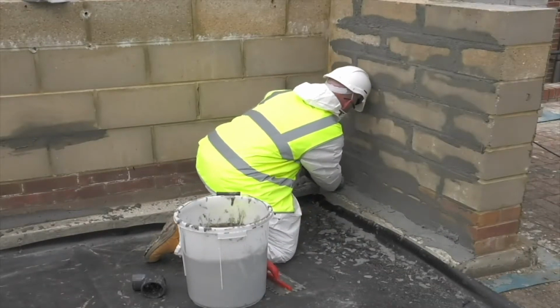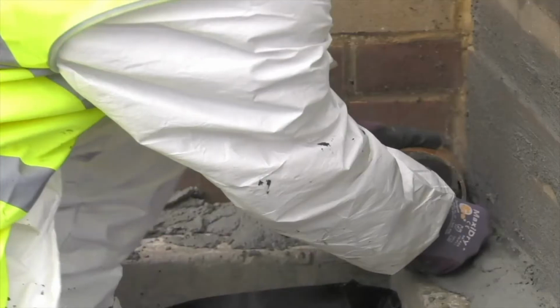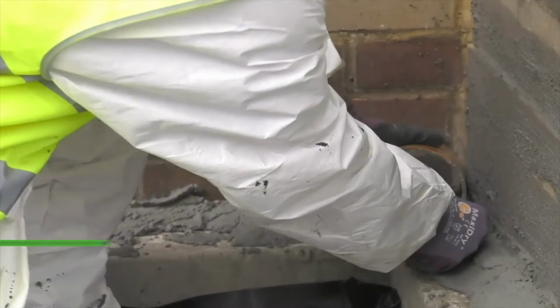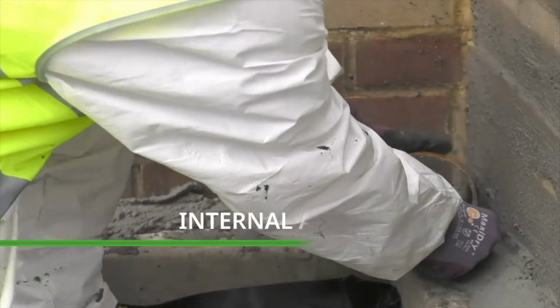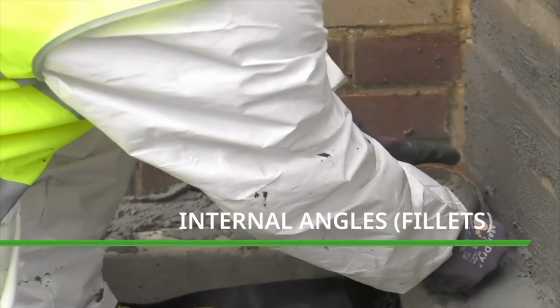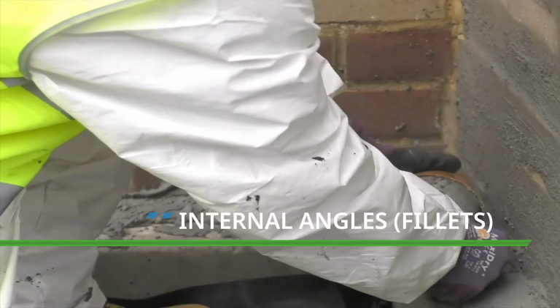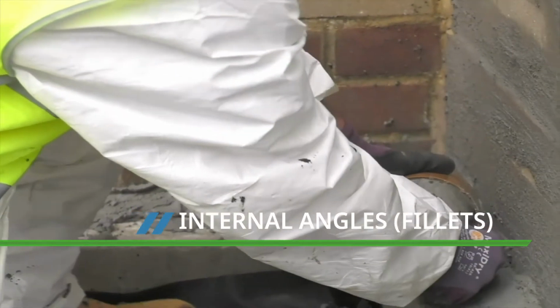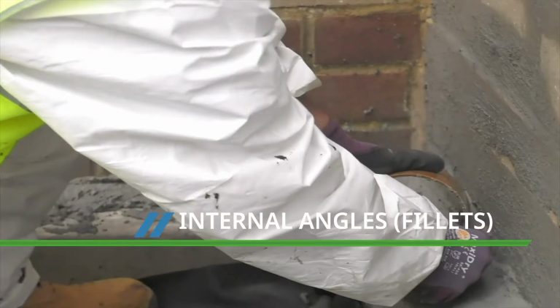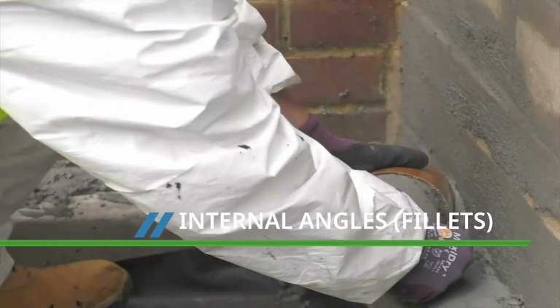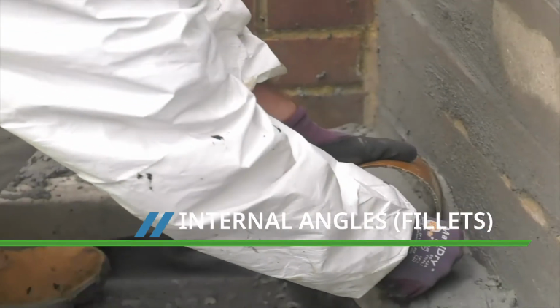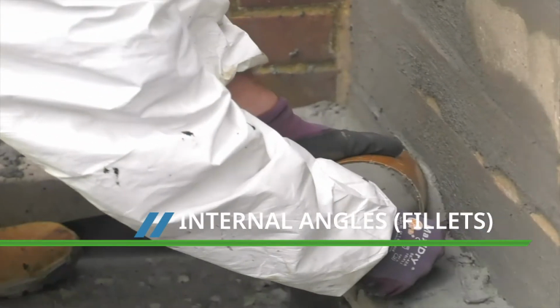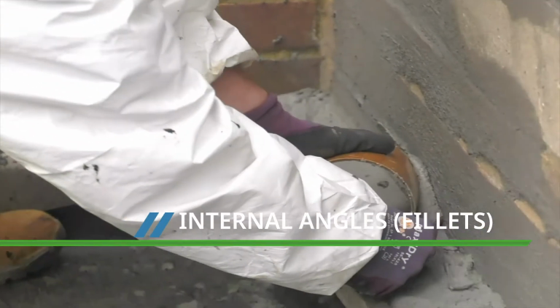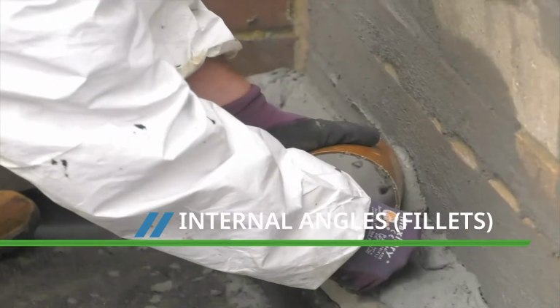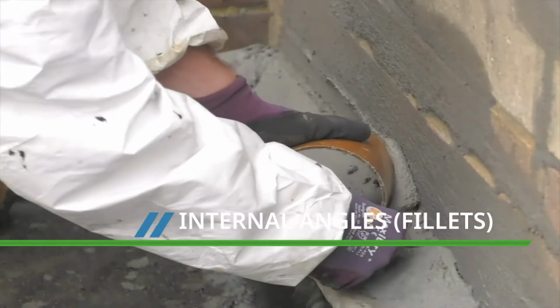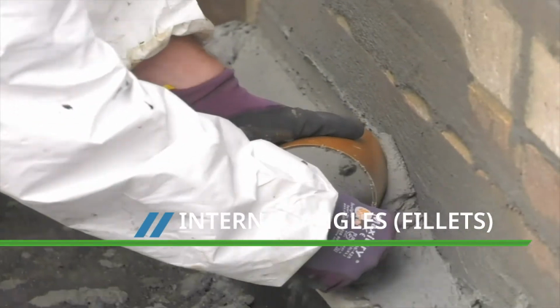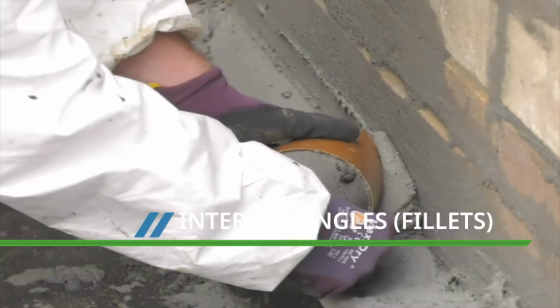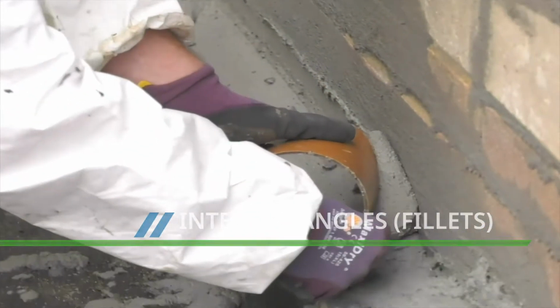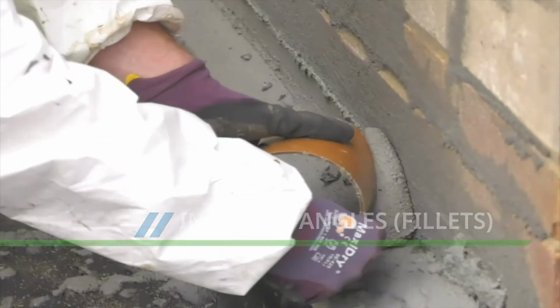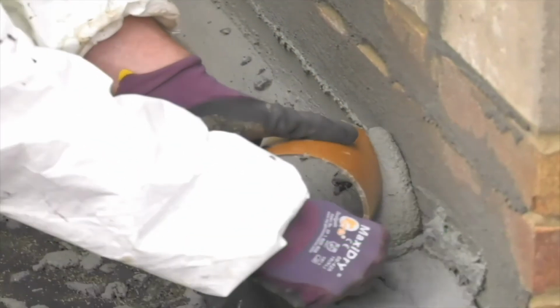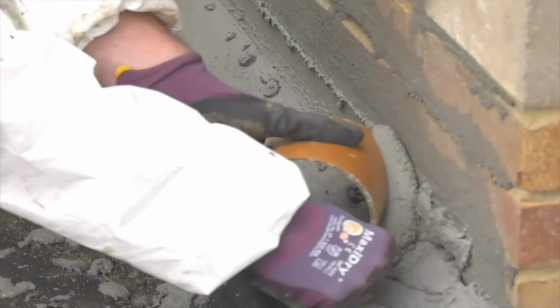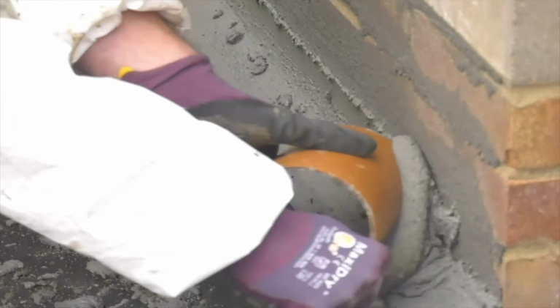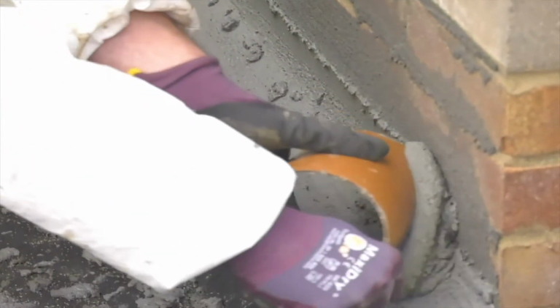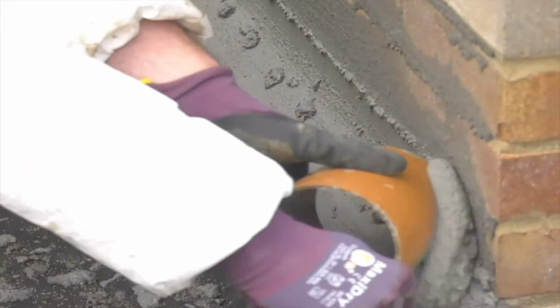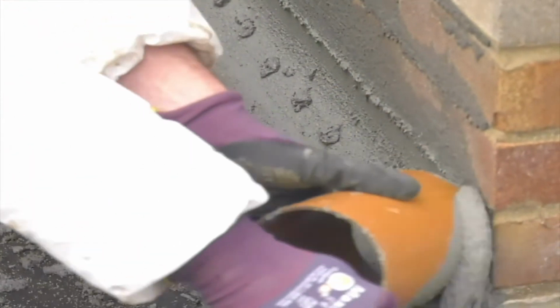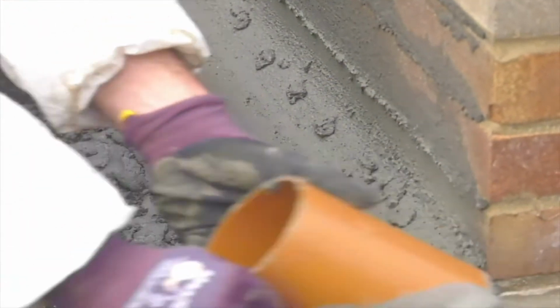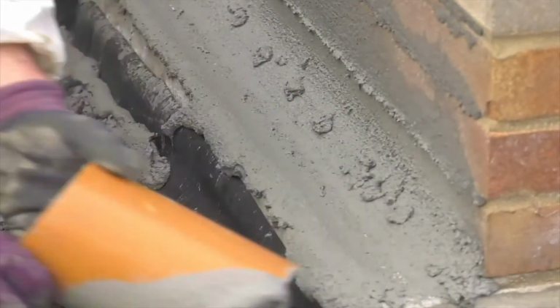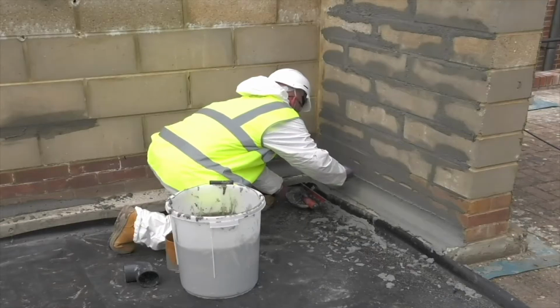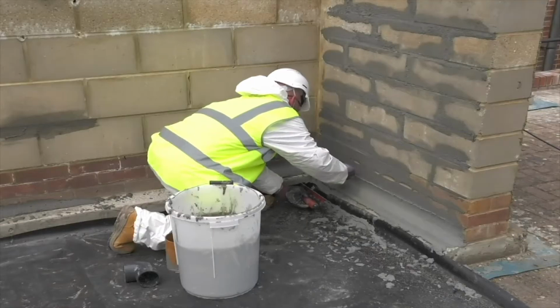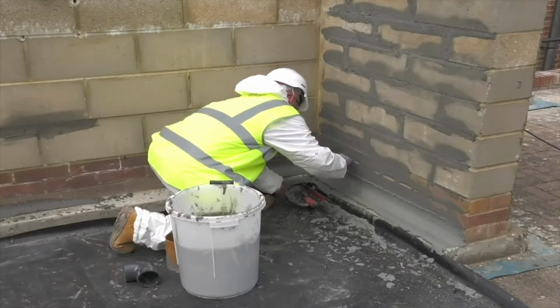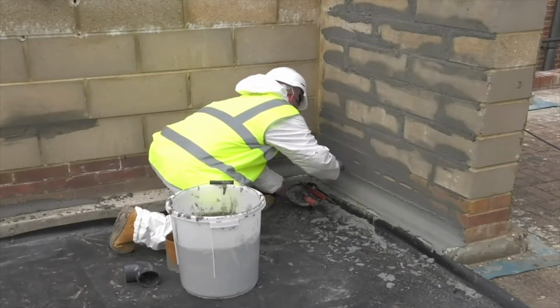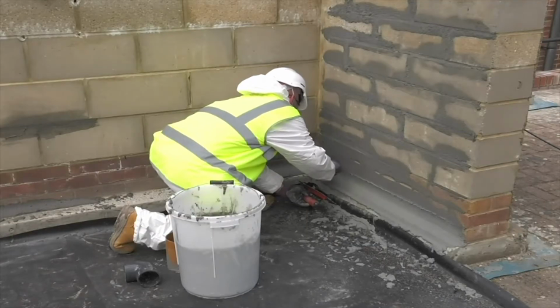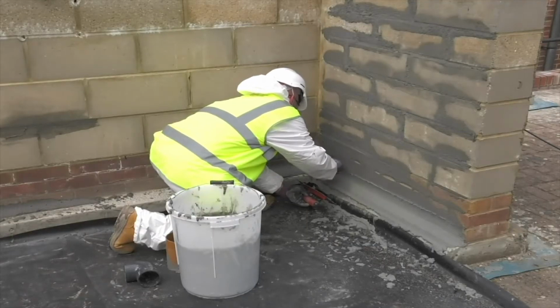All internal corners must be profiled with a curved fillet using Costa Repair Mortar Plus.